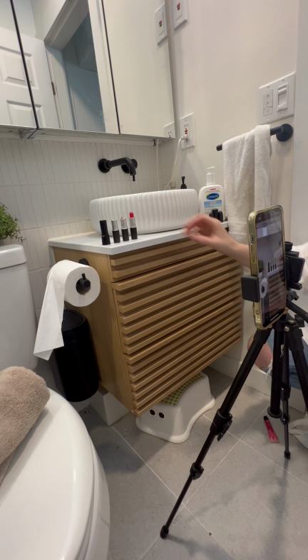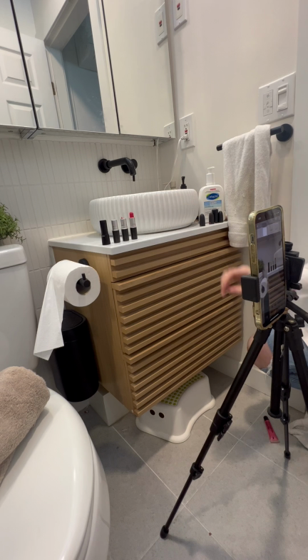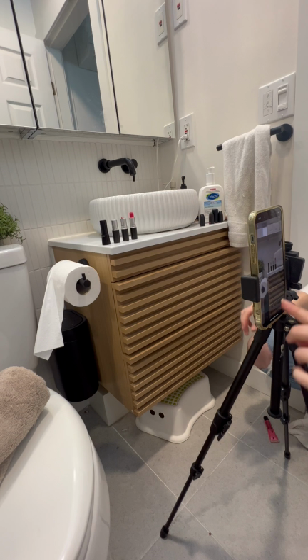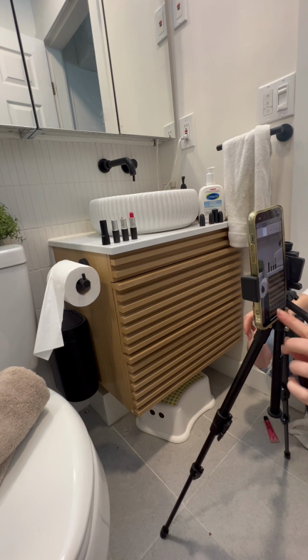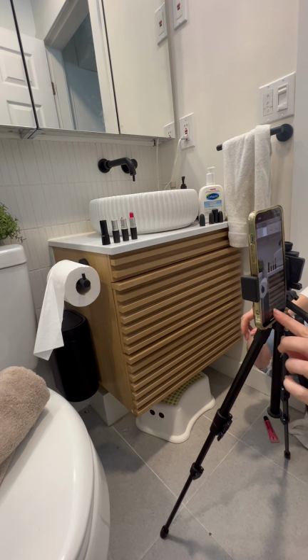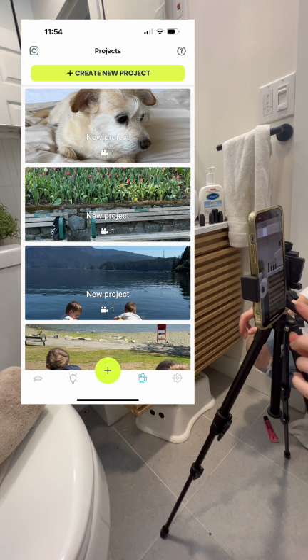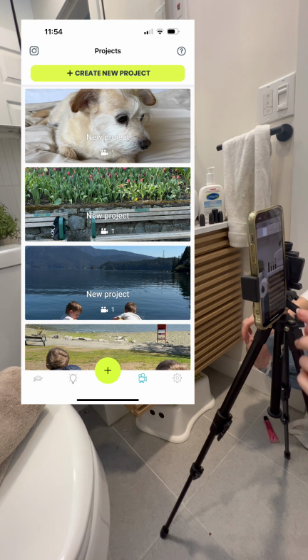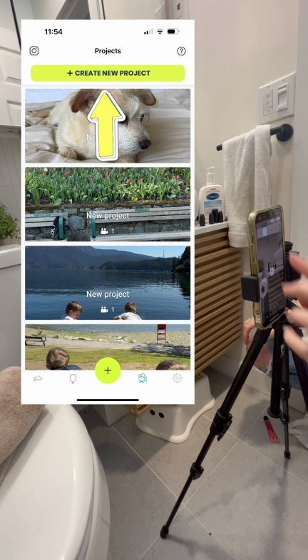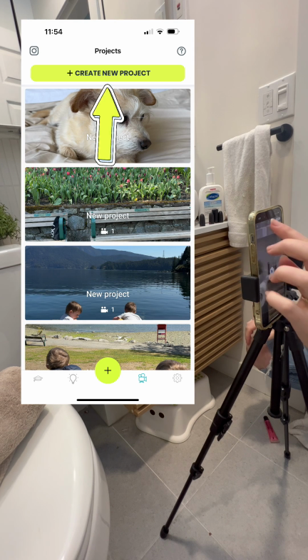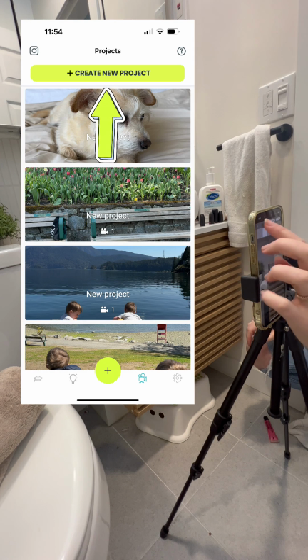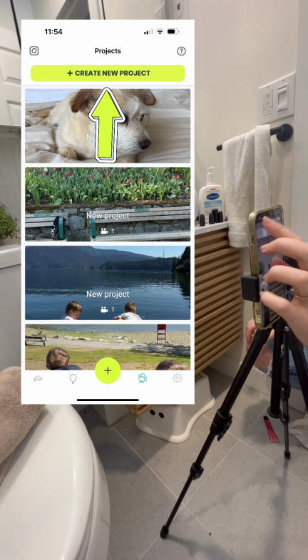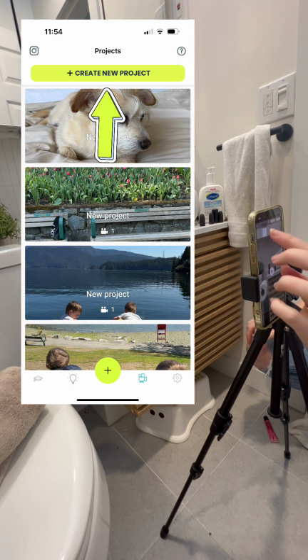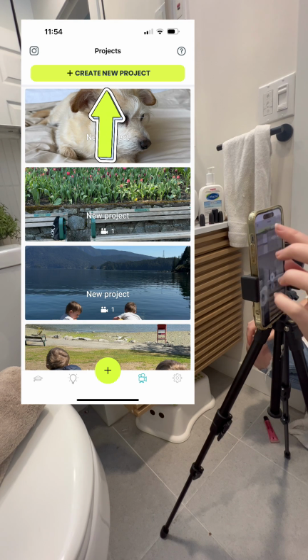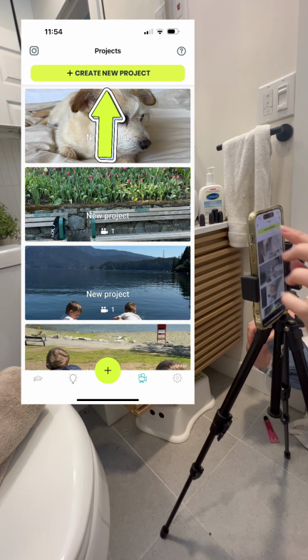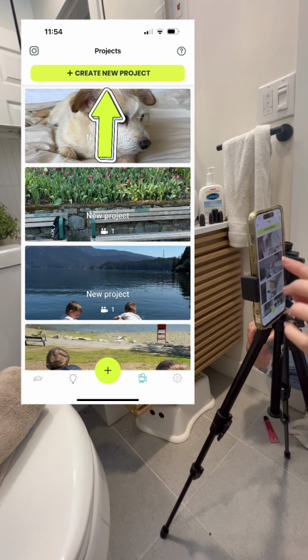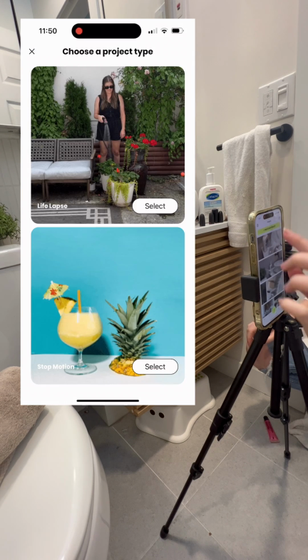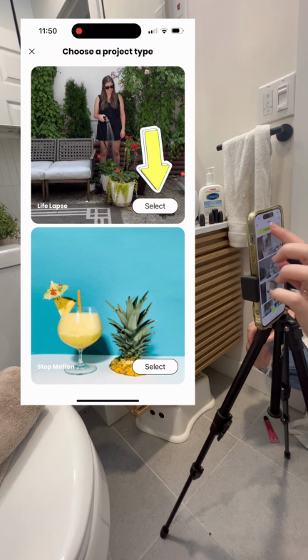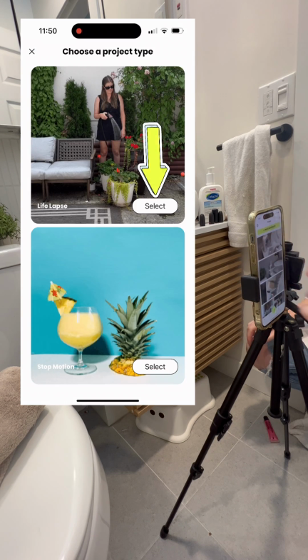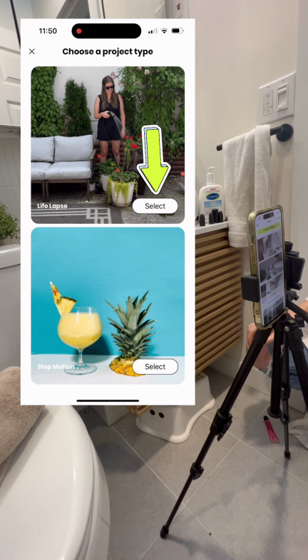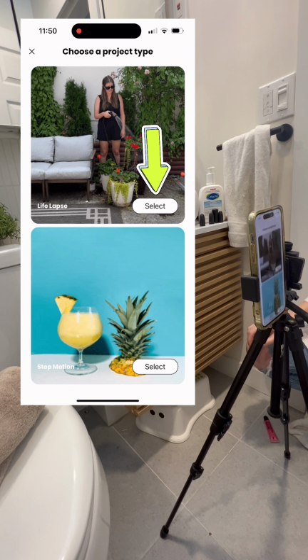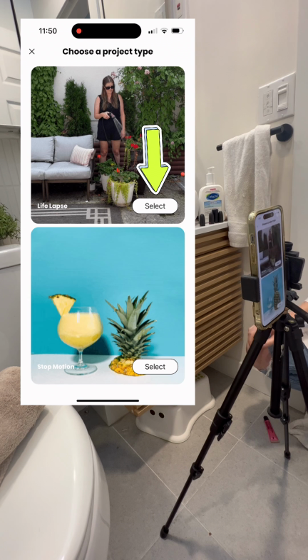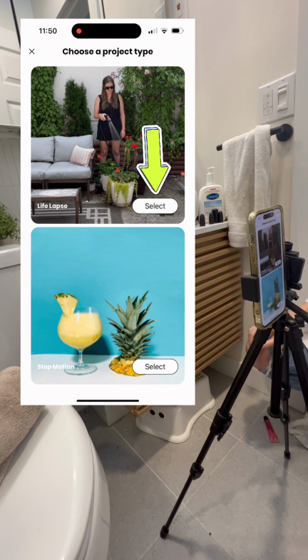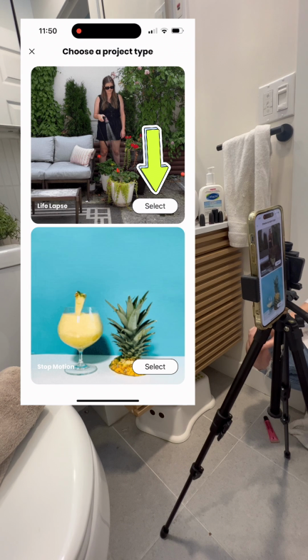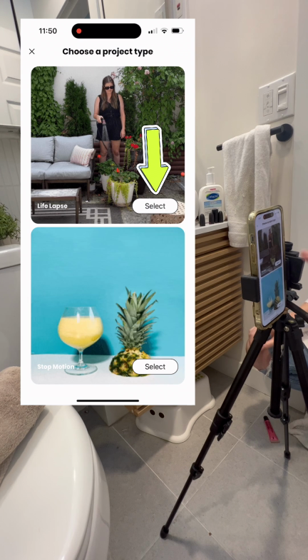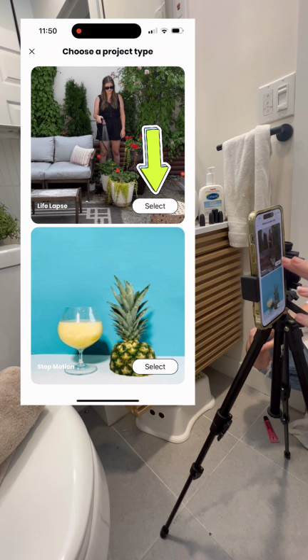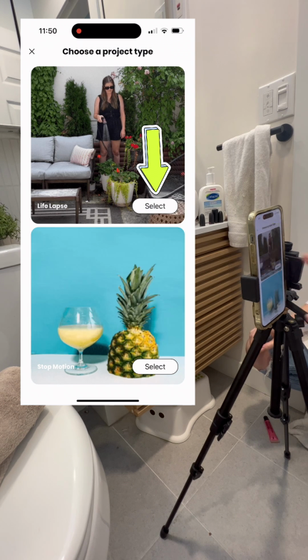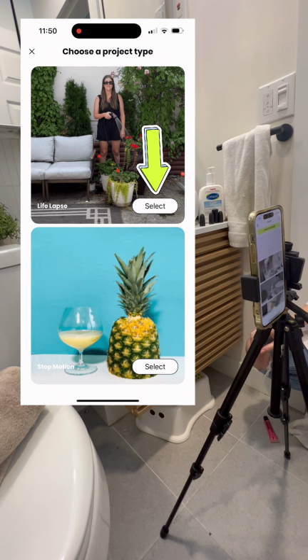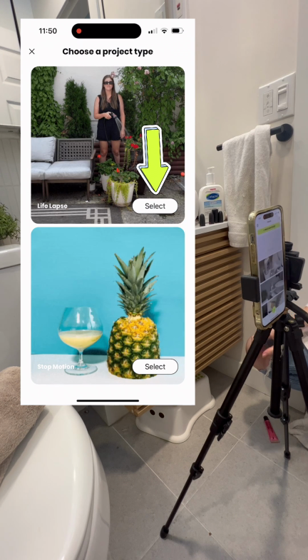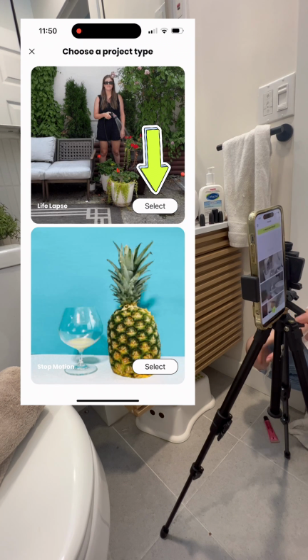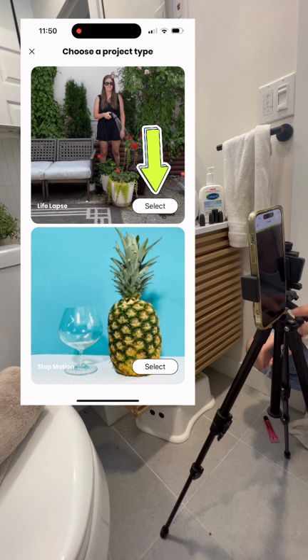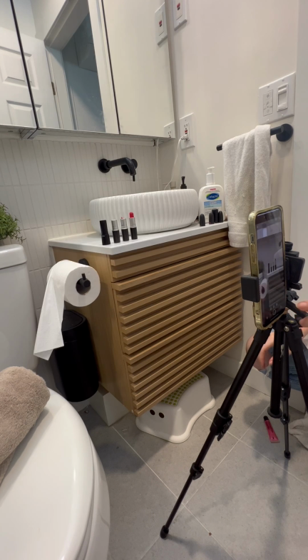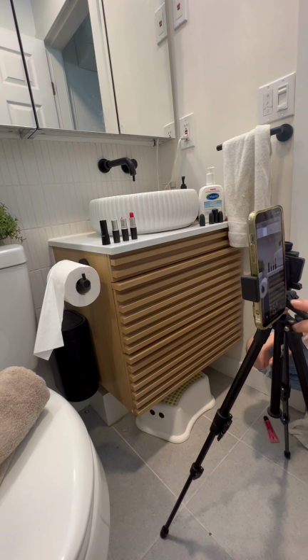Go ahead and download it from the Apple App Store, then click Create Project and then choose LifeLapse.